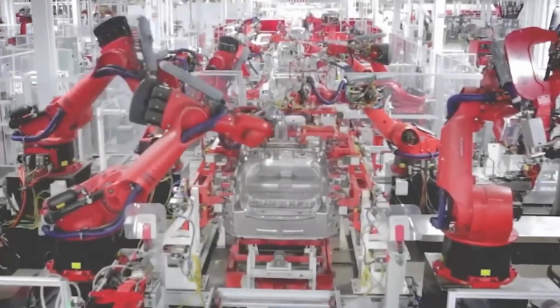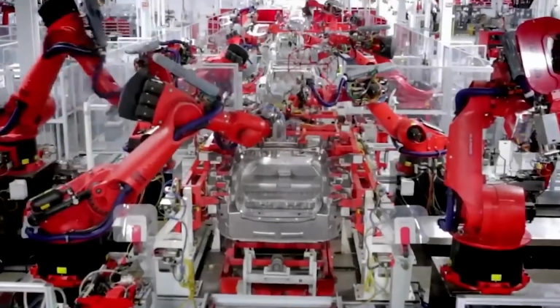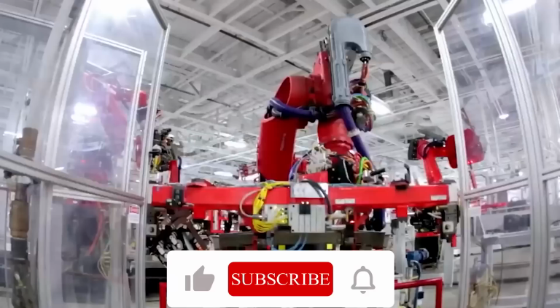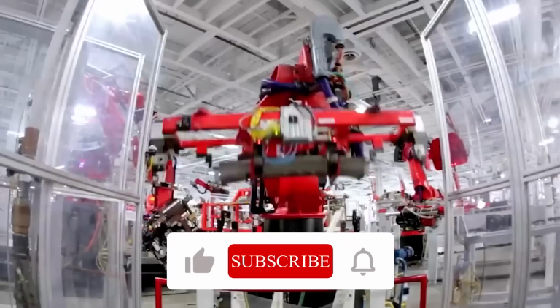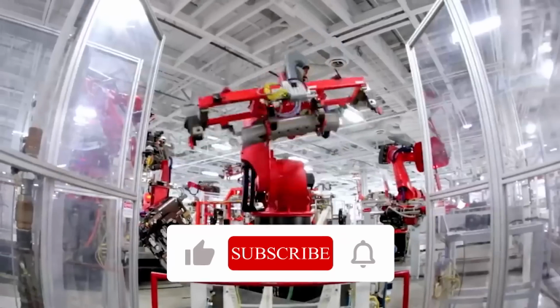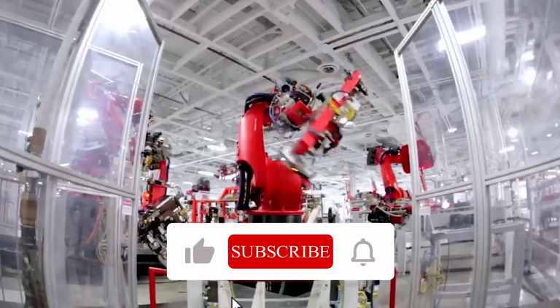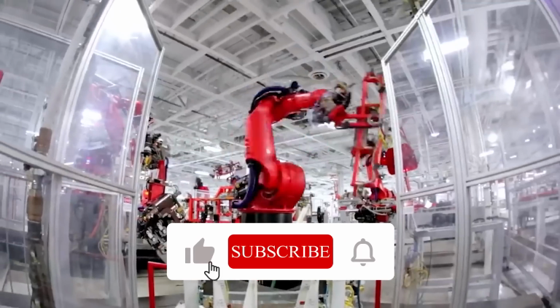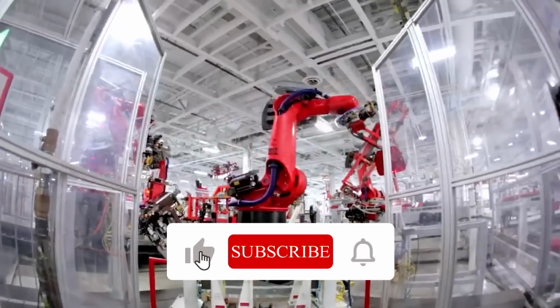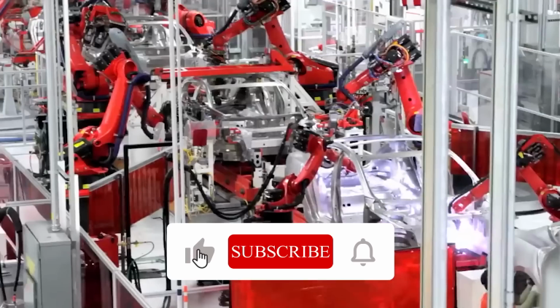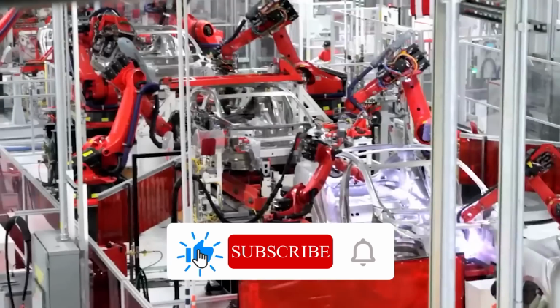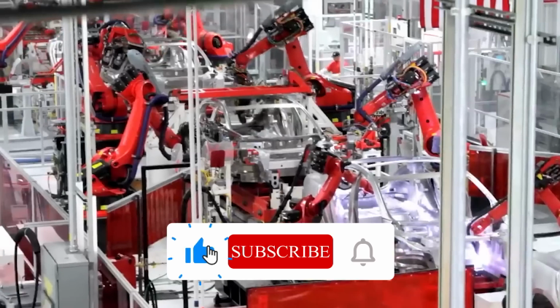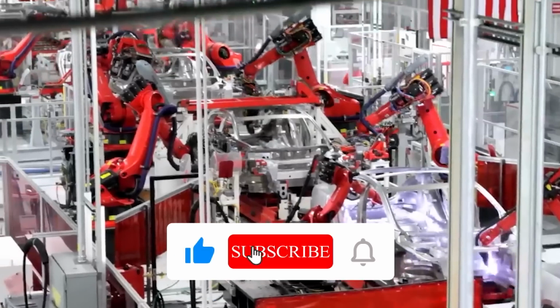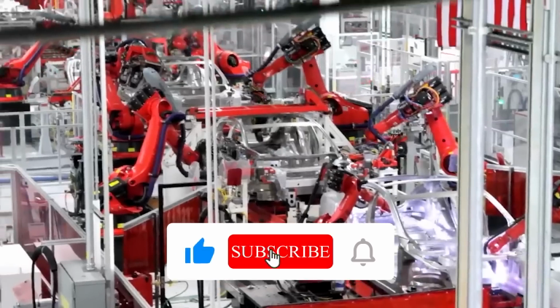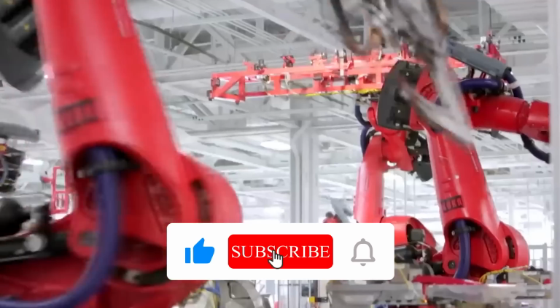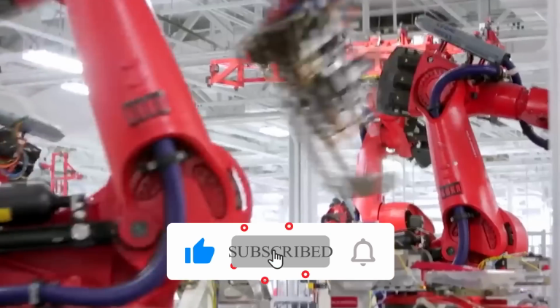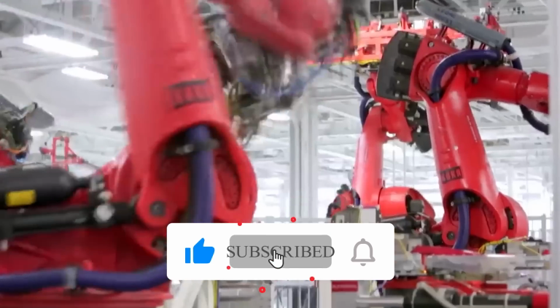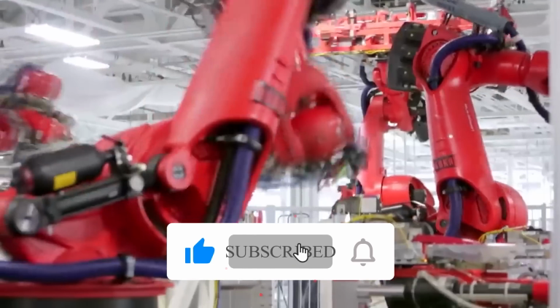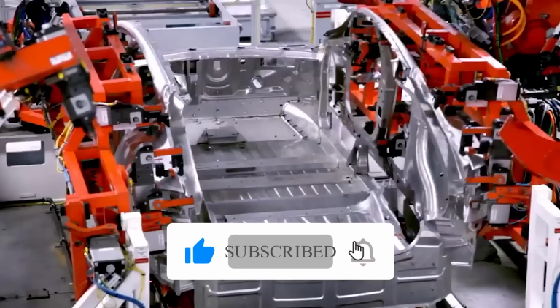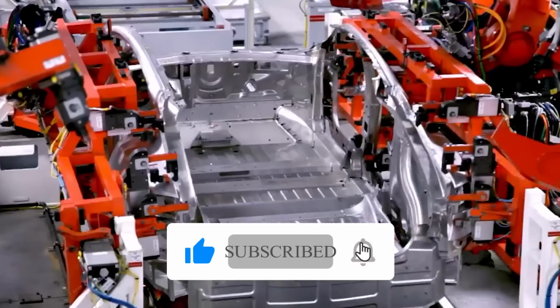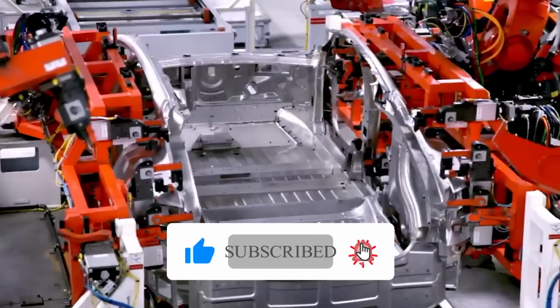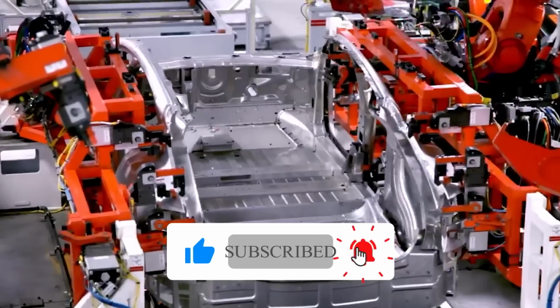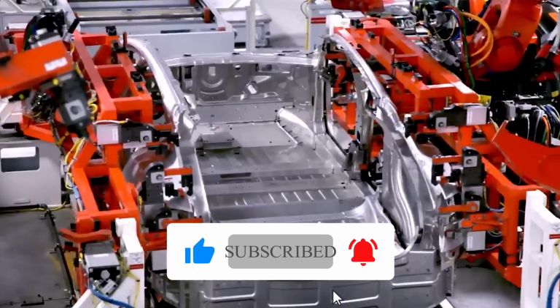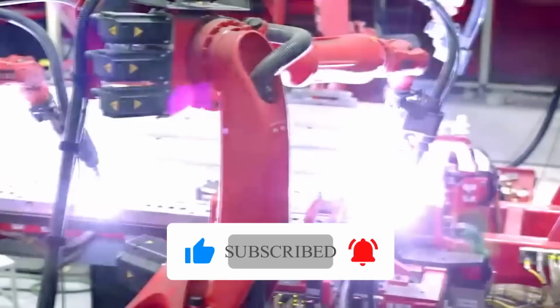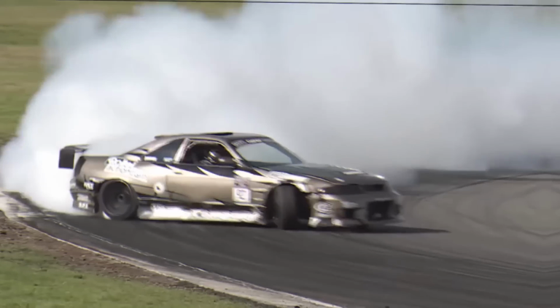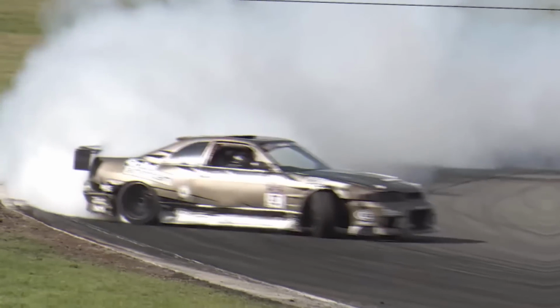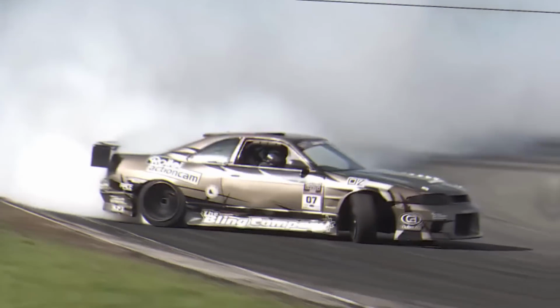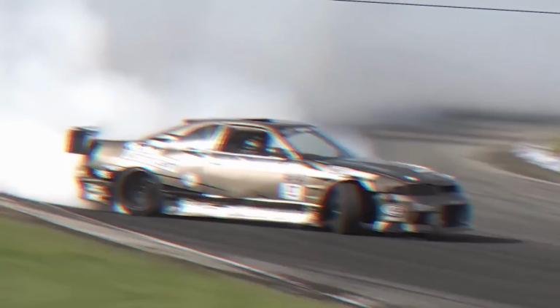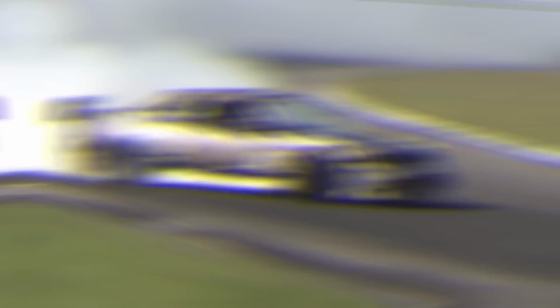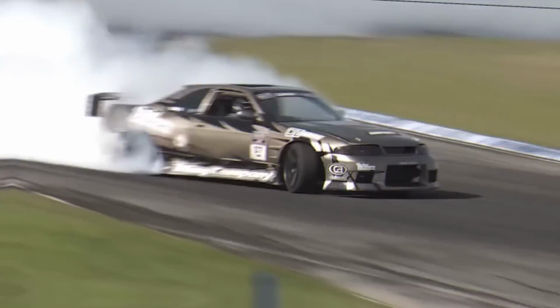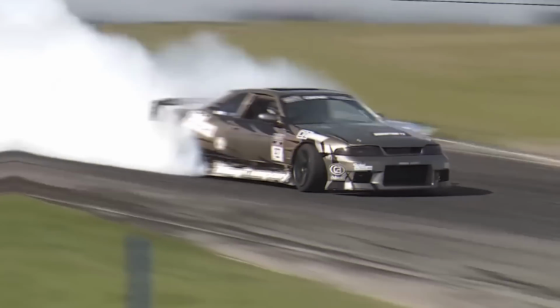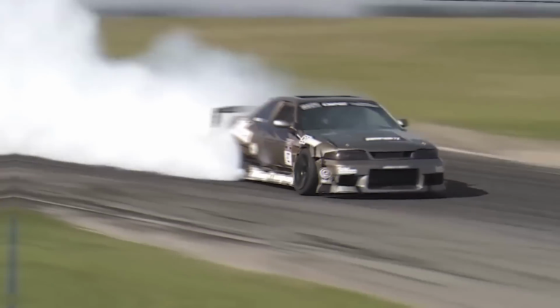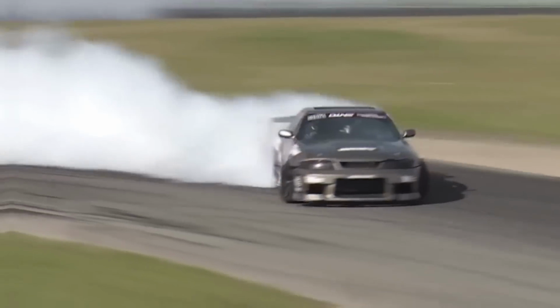To stay tuned into the automotive world, remember to subscribe and hit the notification button. Let's get rolling with DrivePress.